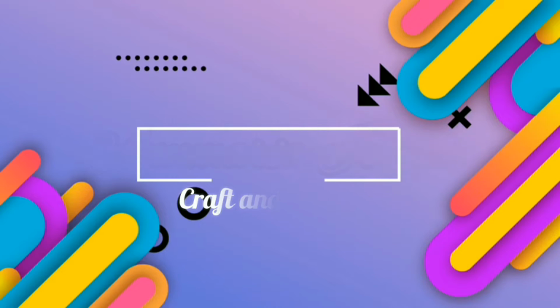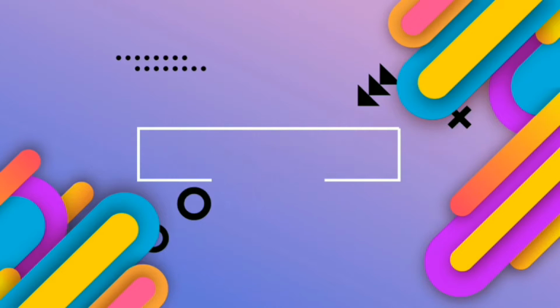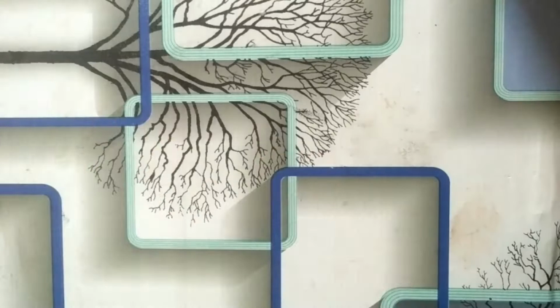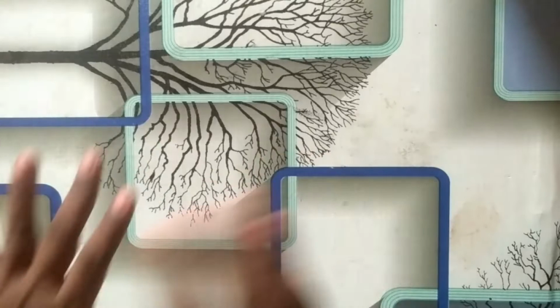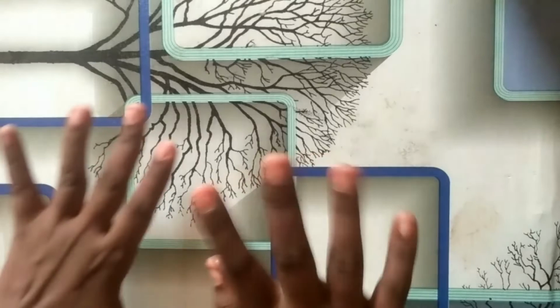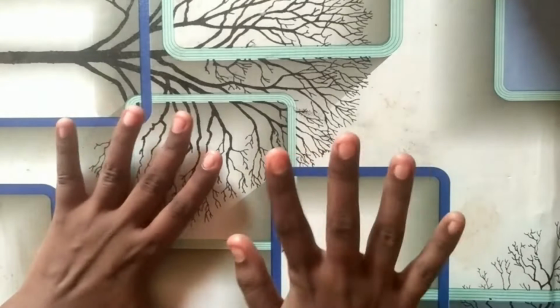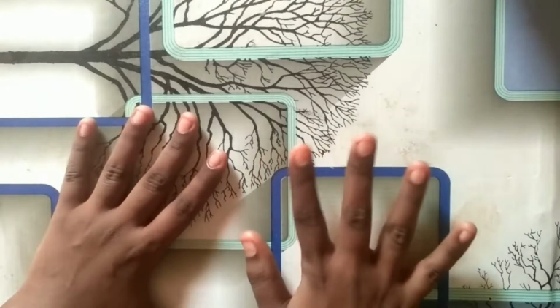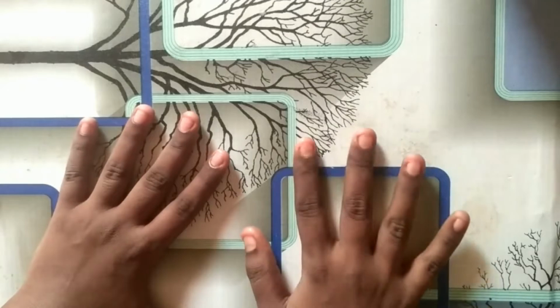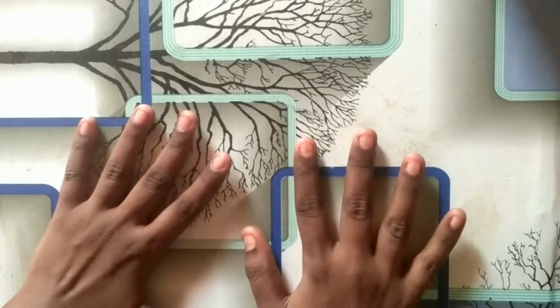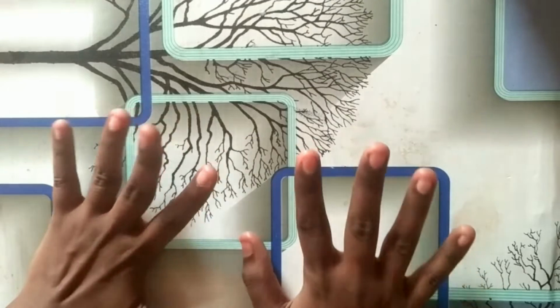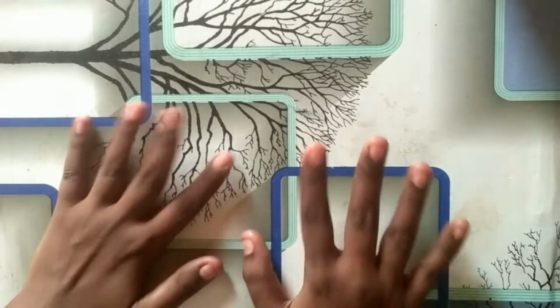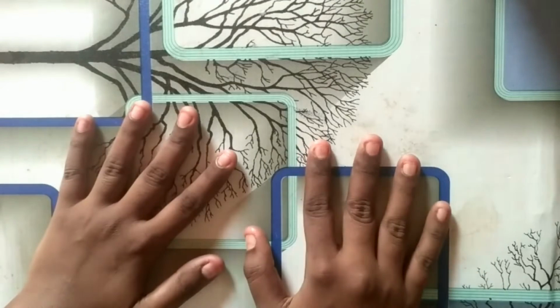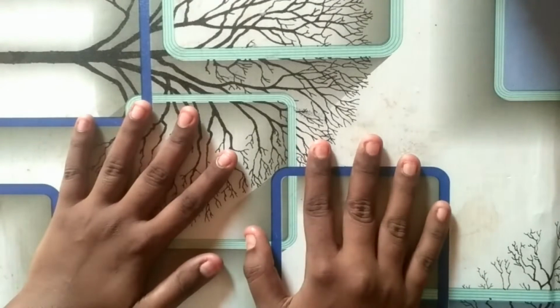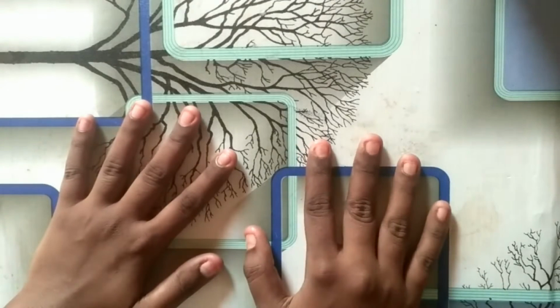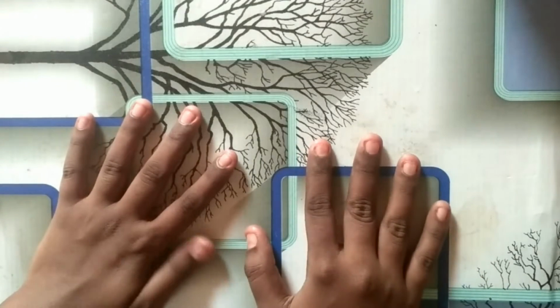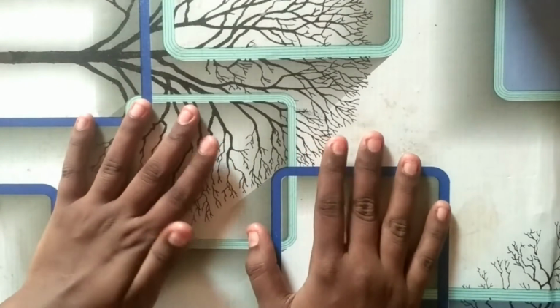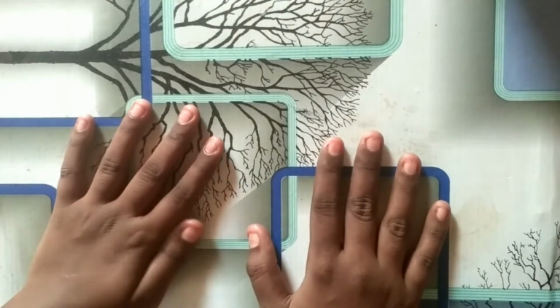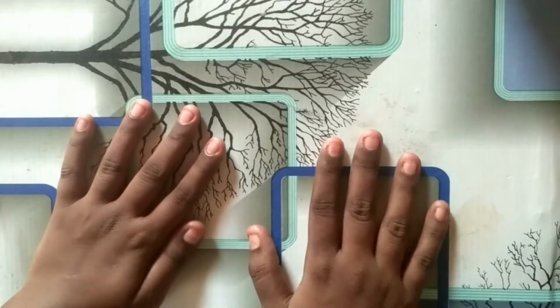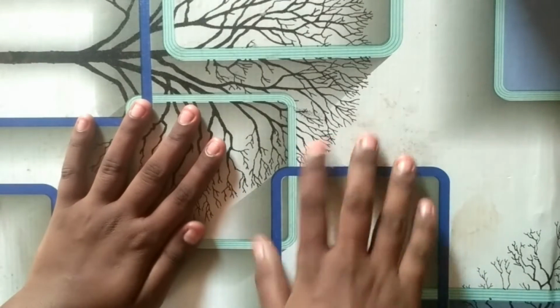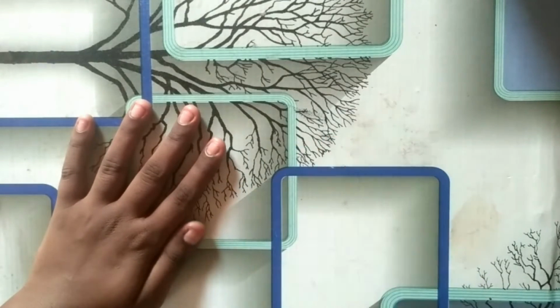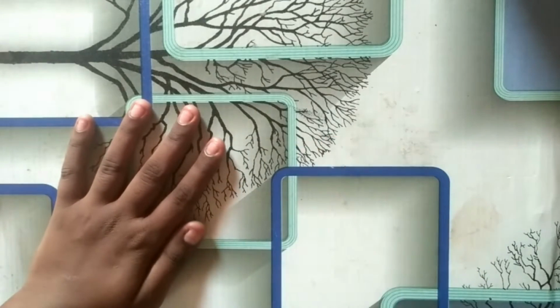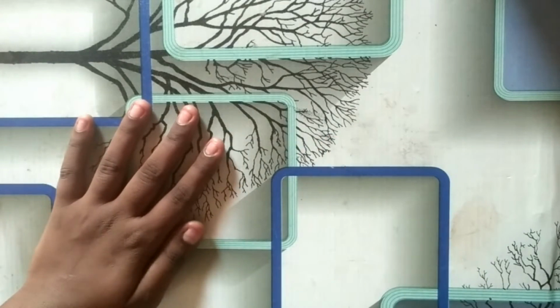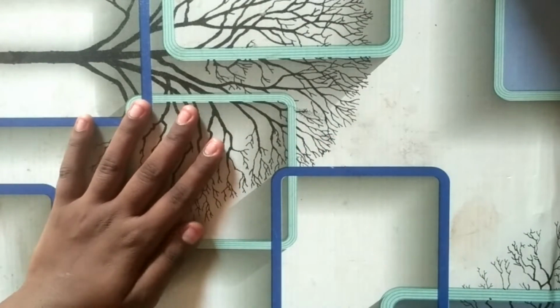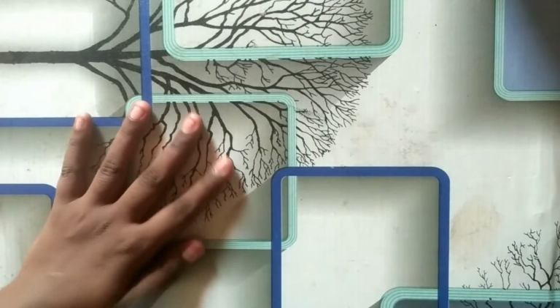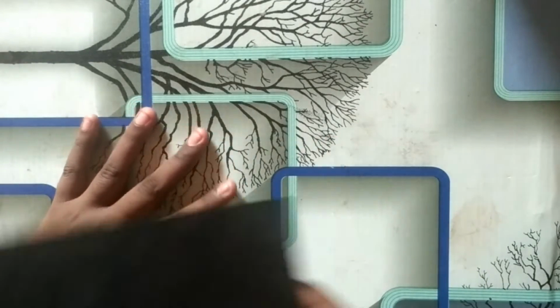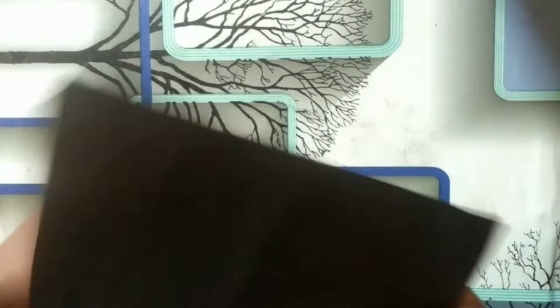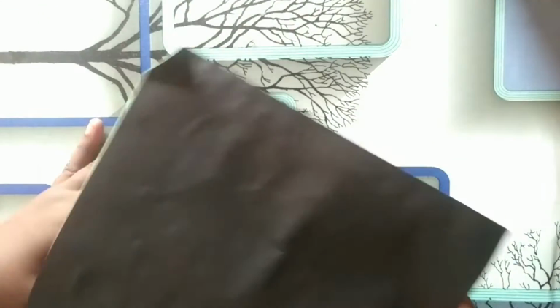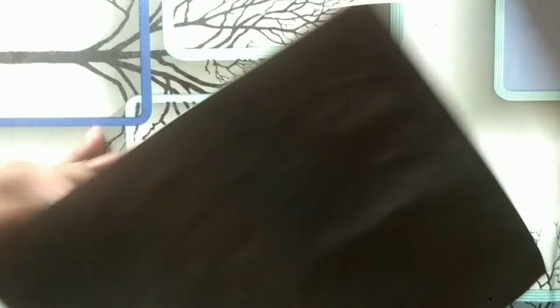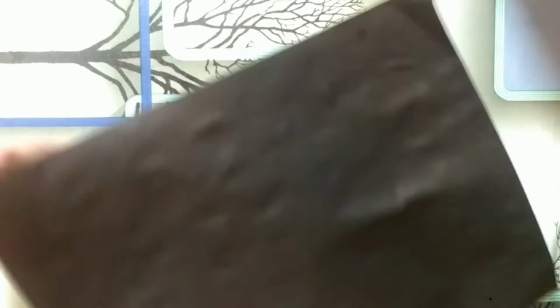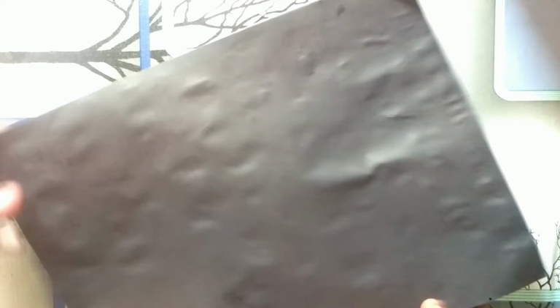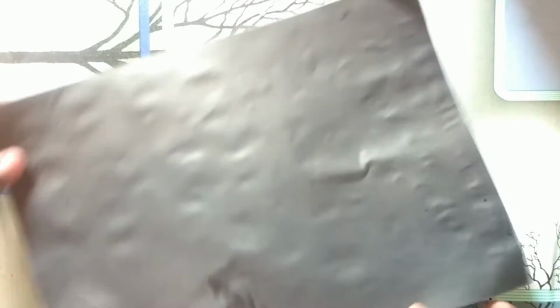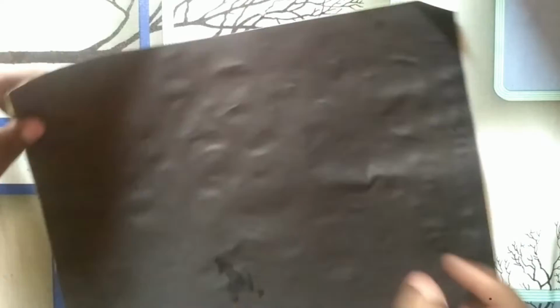Hi friends, welcome back to my channel. Today I am going to show a paper toy.